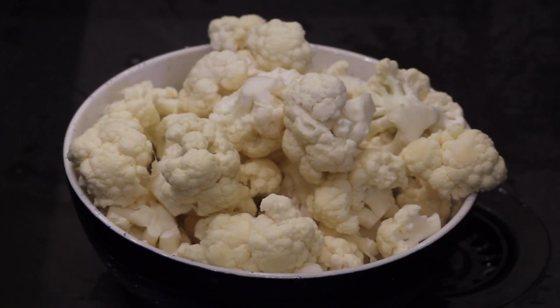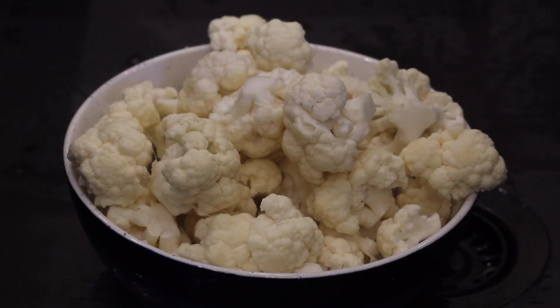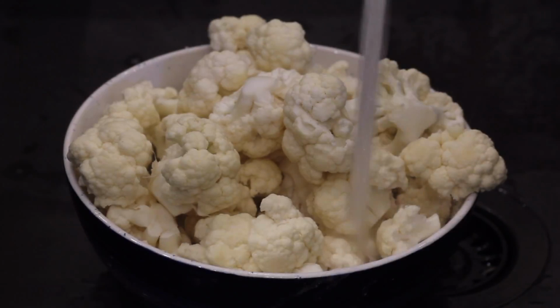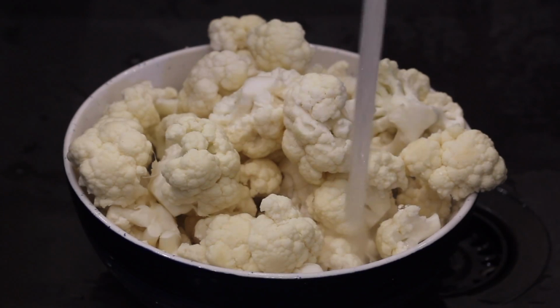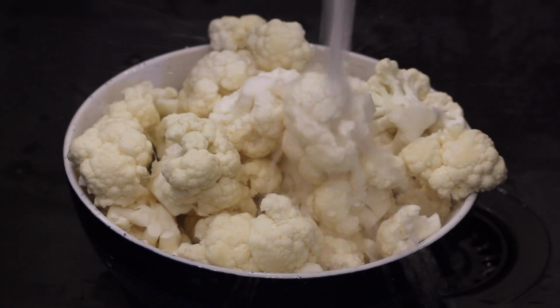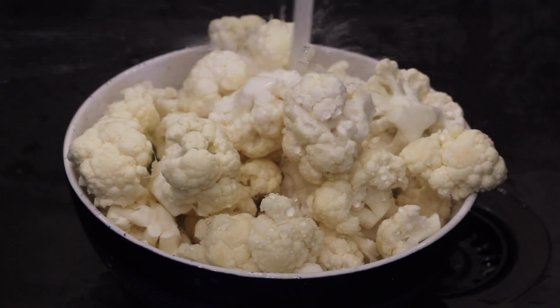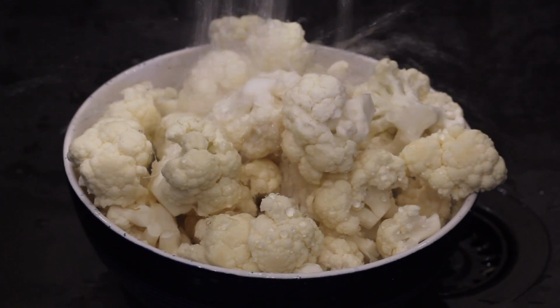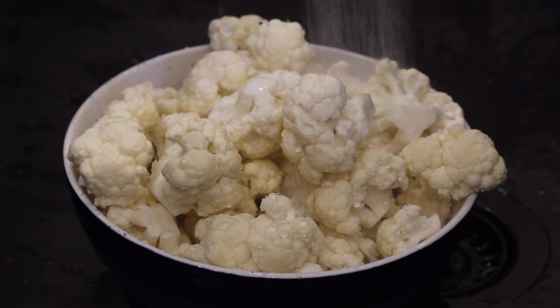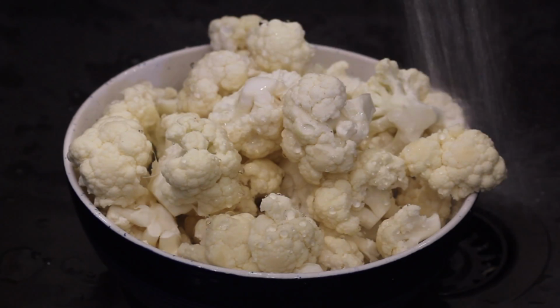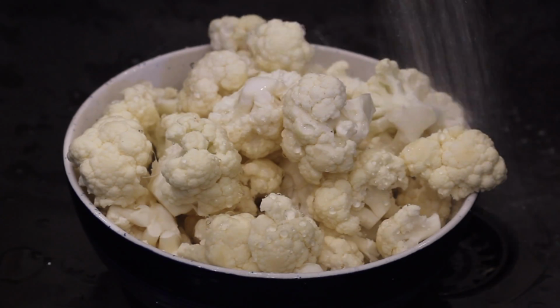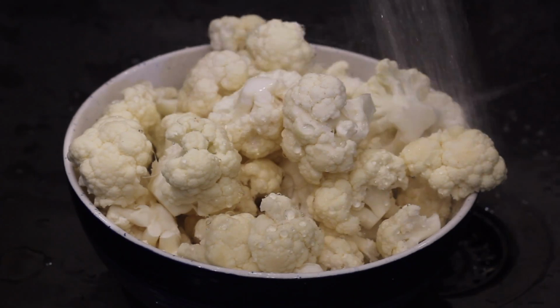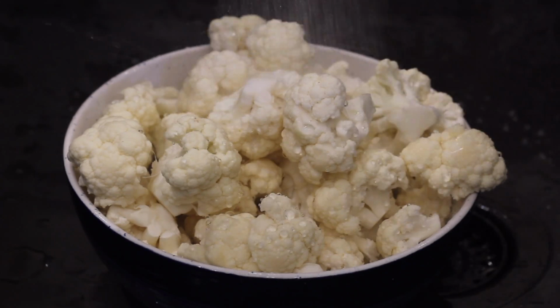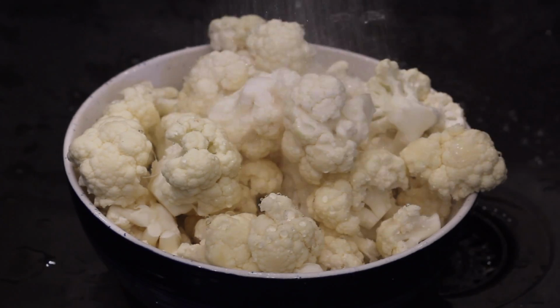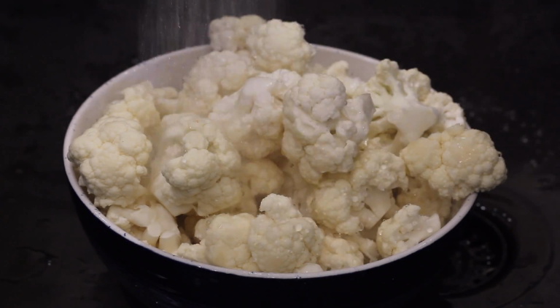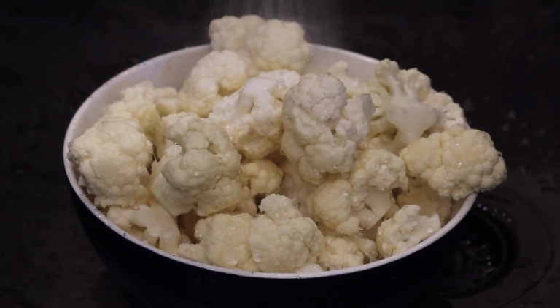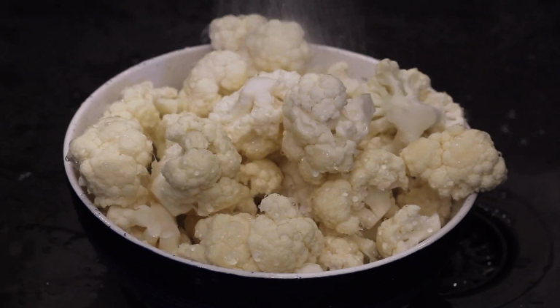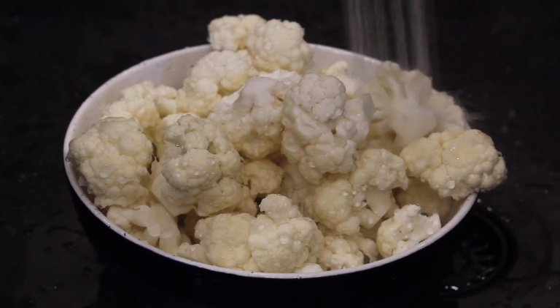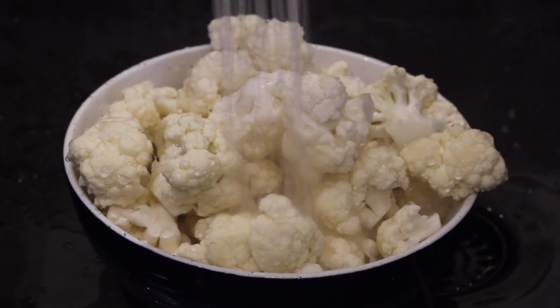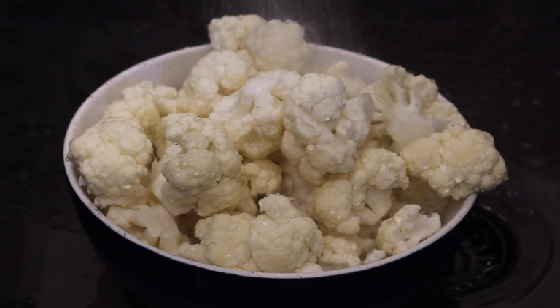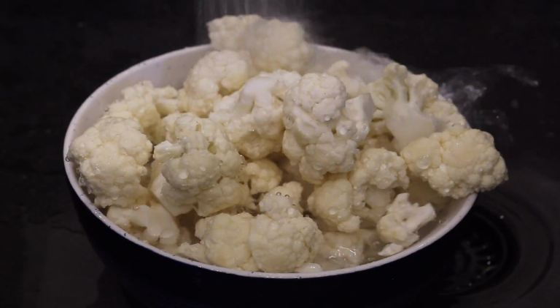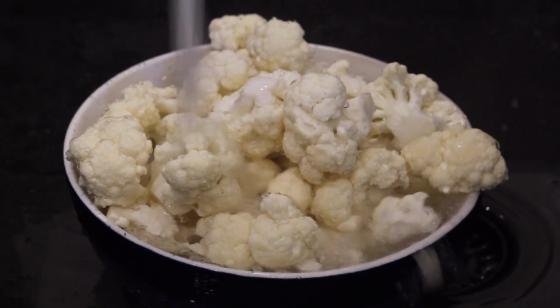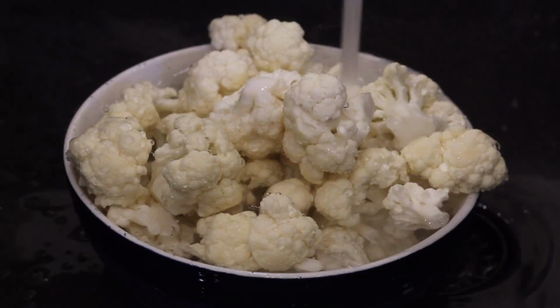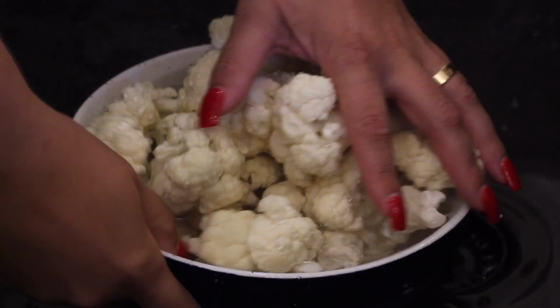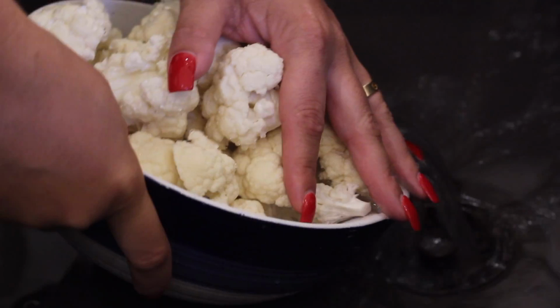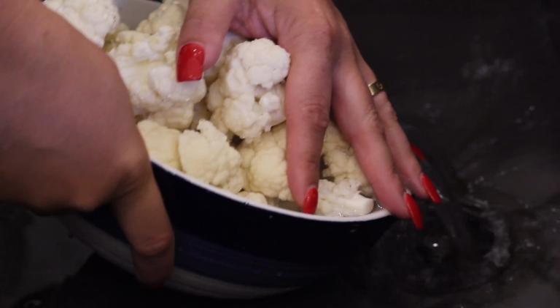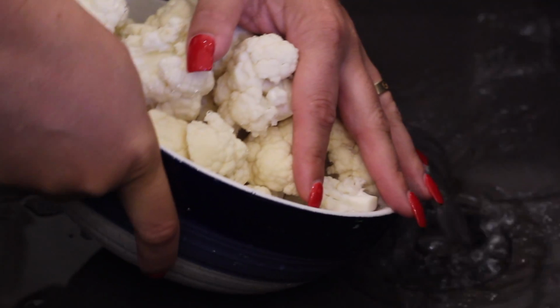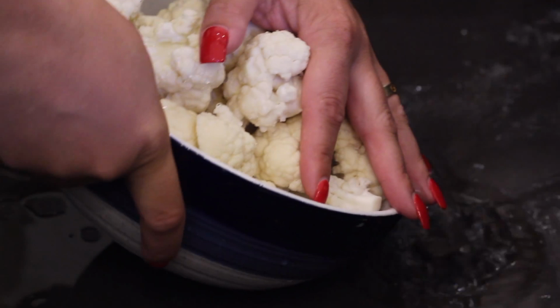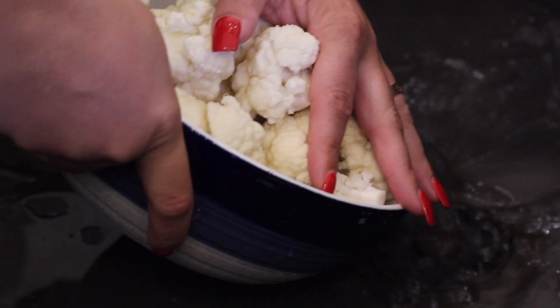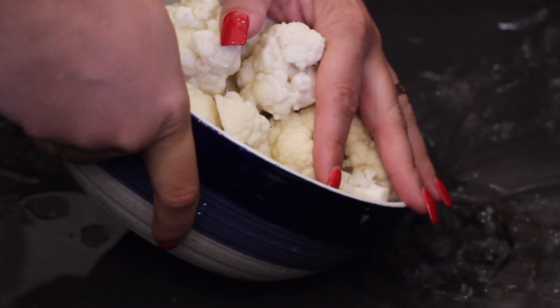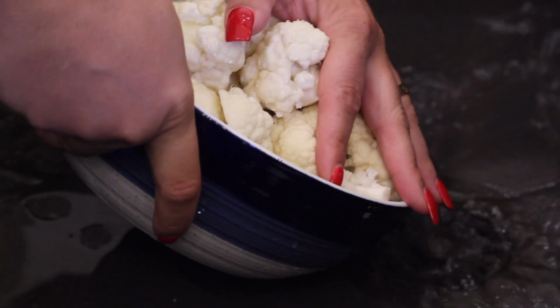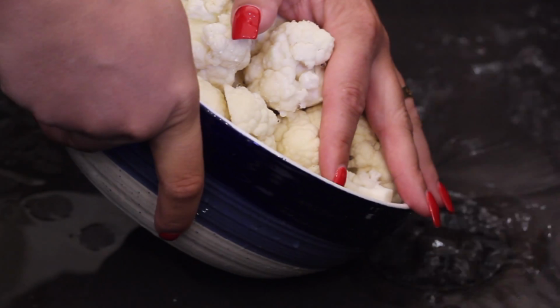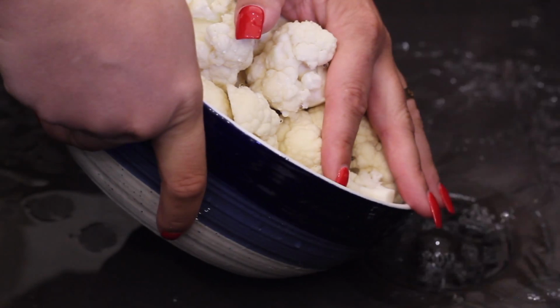Now we're going to wash our cauliflower, give it a little bath. Make sure you wash your vegetables, please.